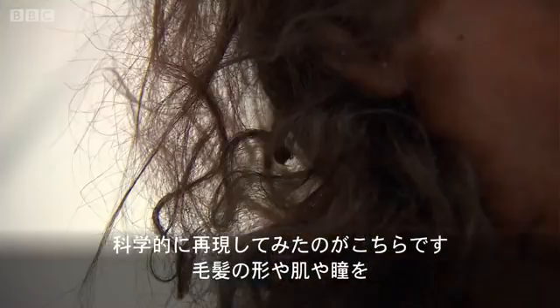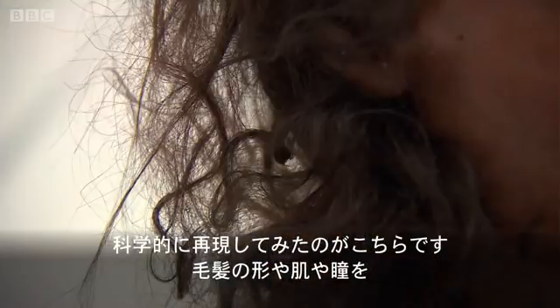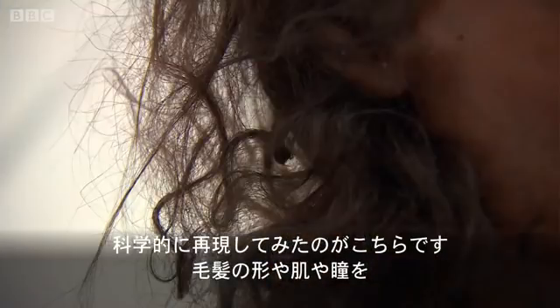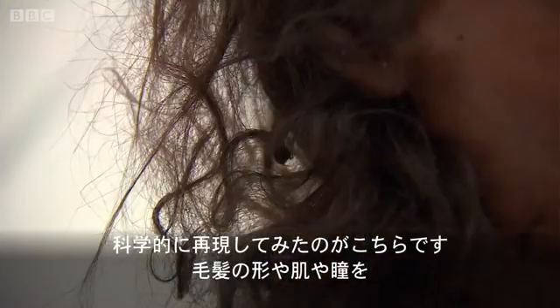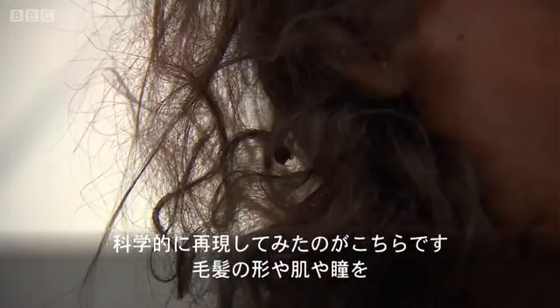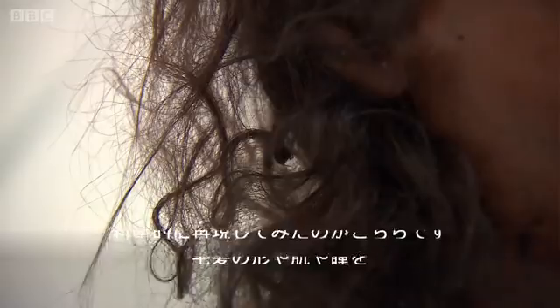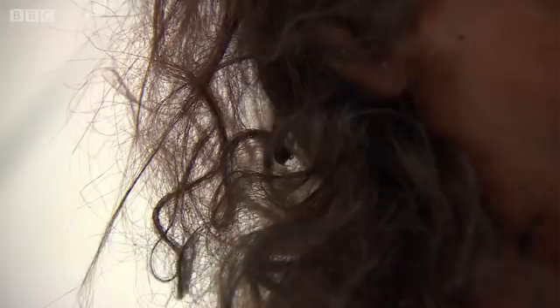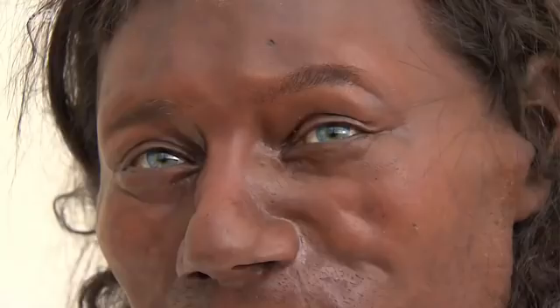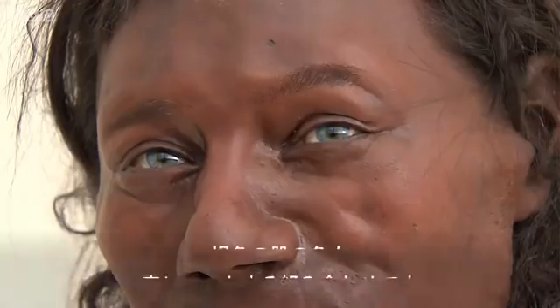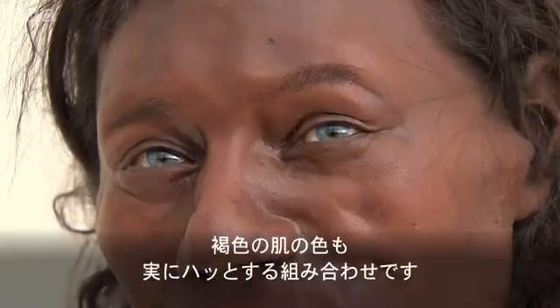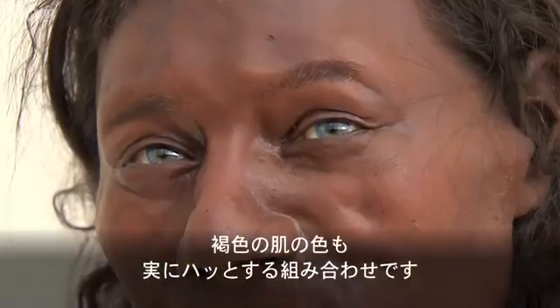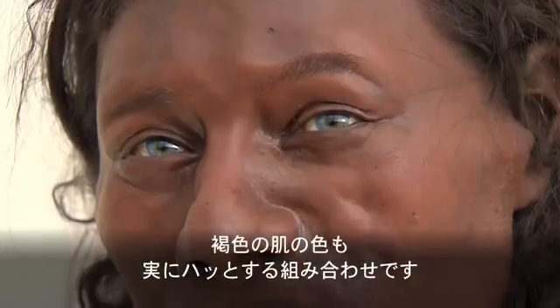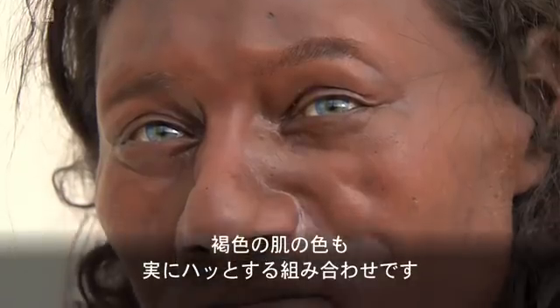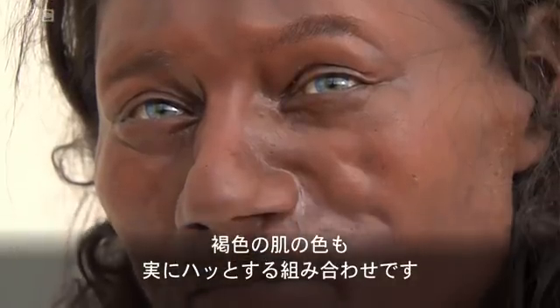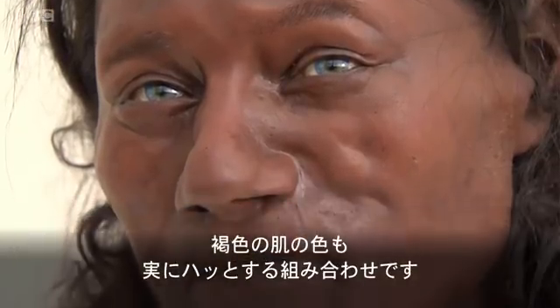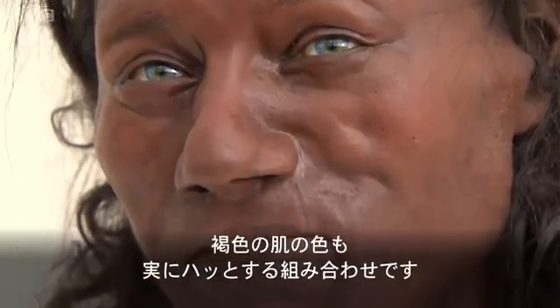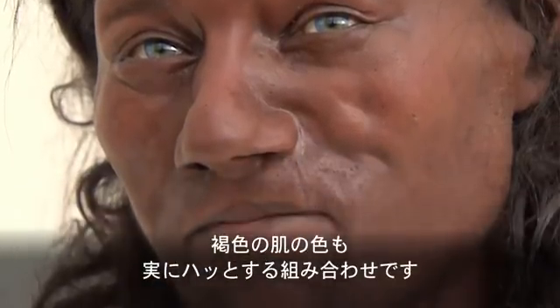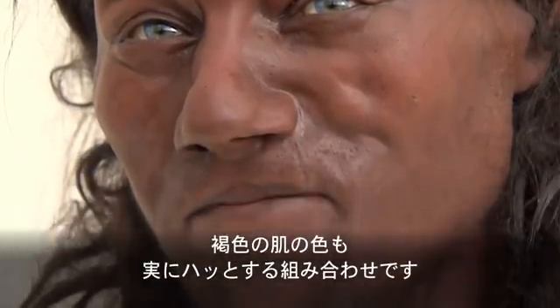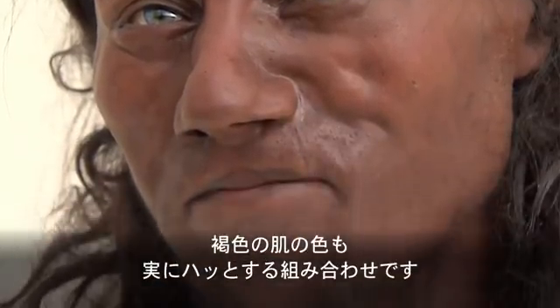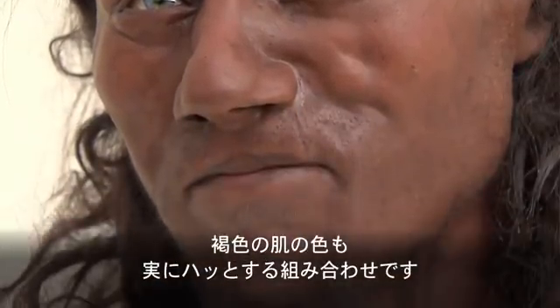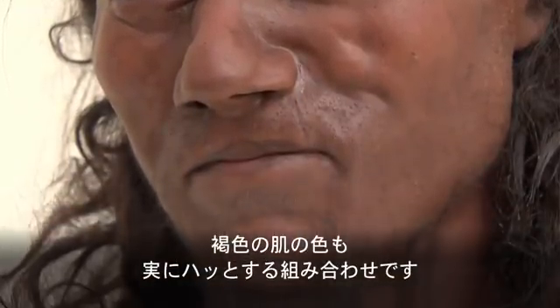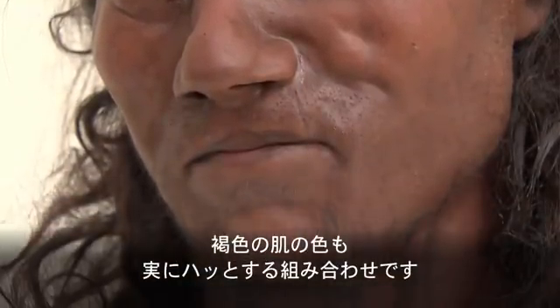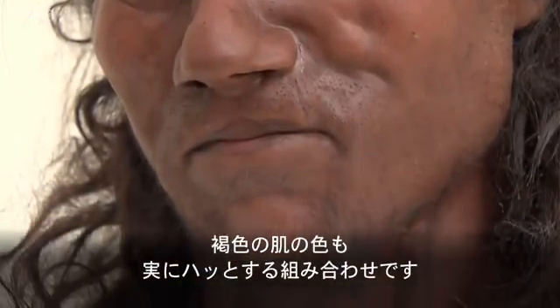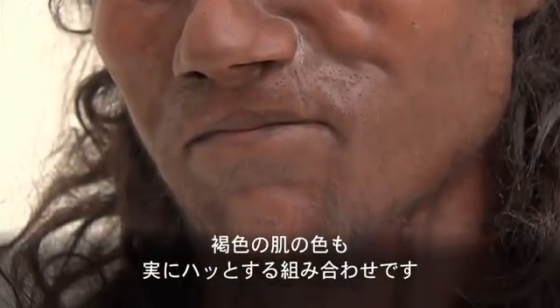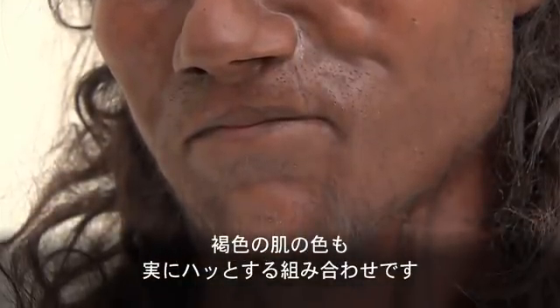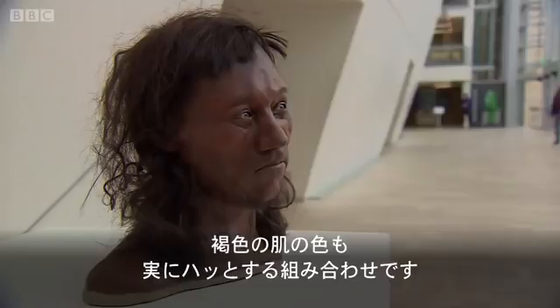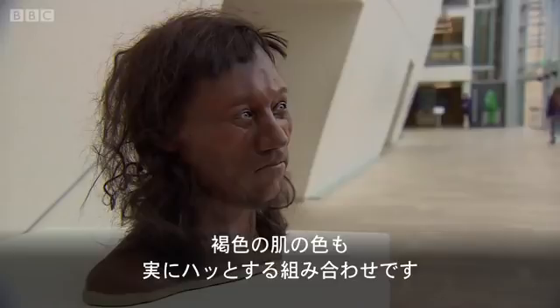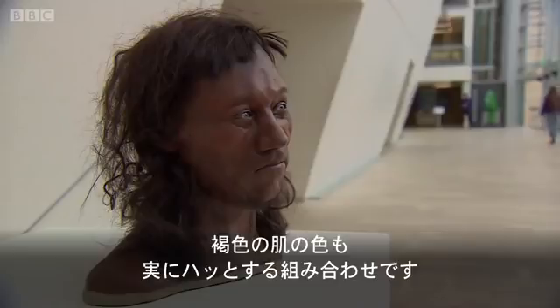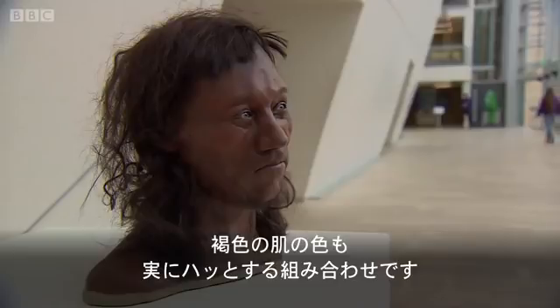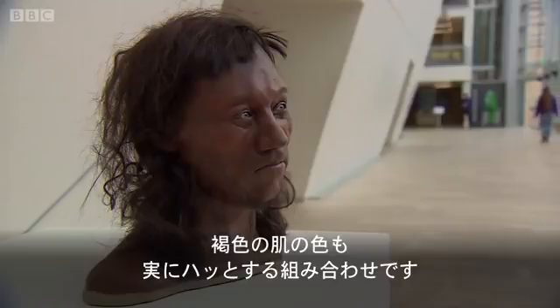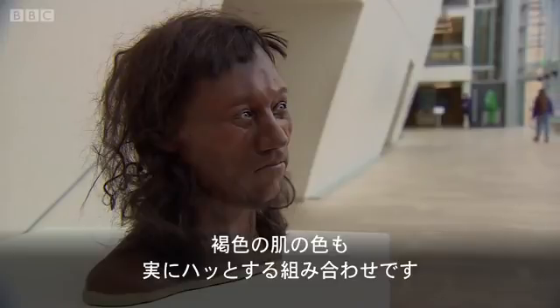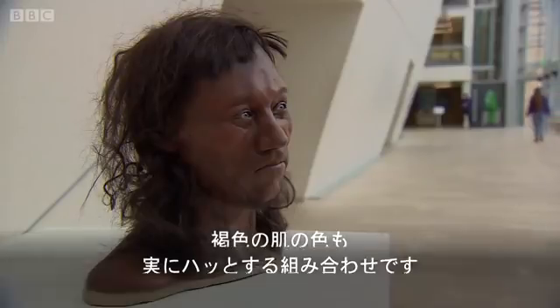We've got his hair form, his skin, his blue eyes and that dark skin colour — that combination is really striking.